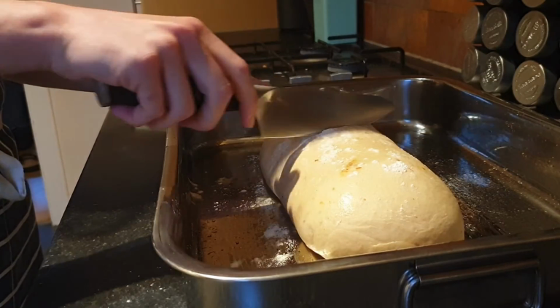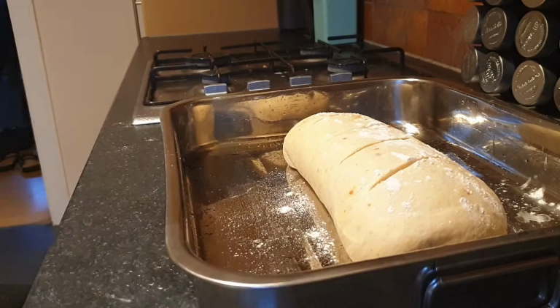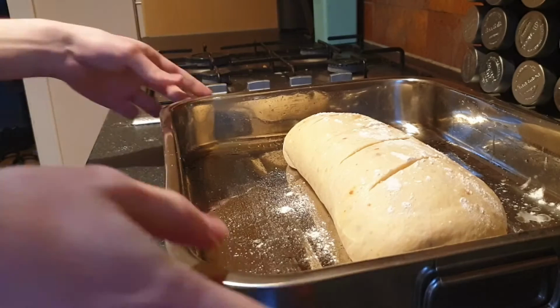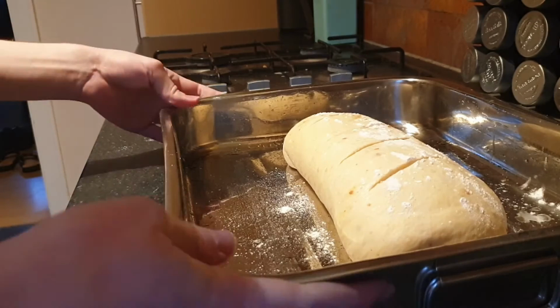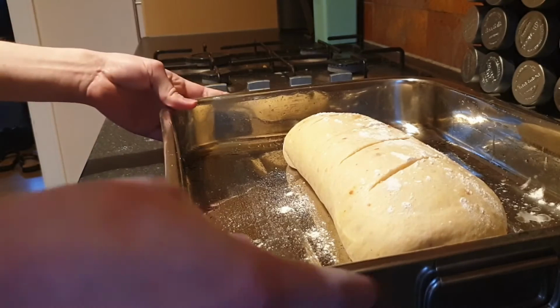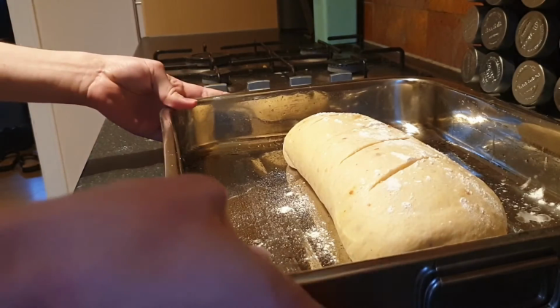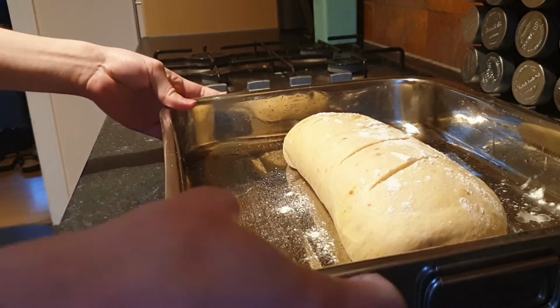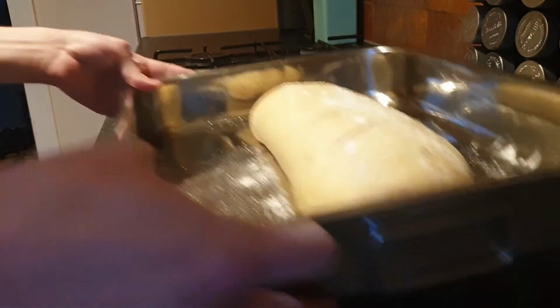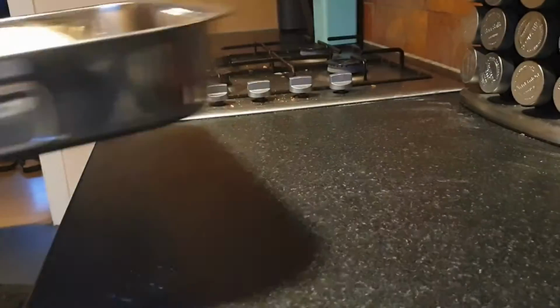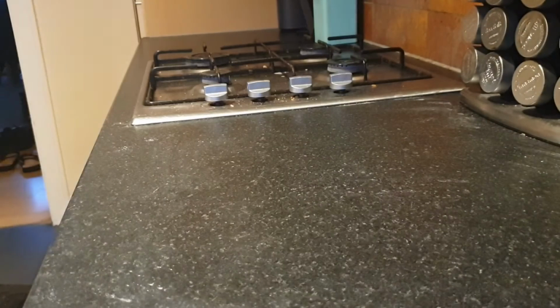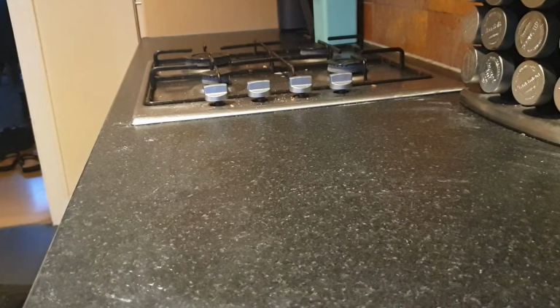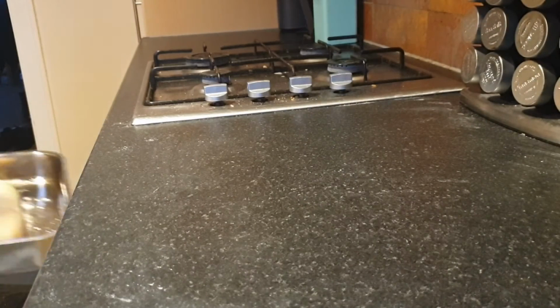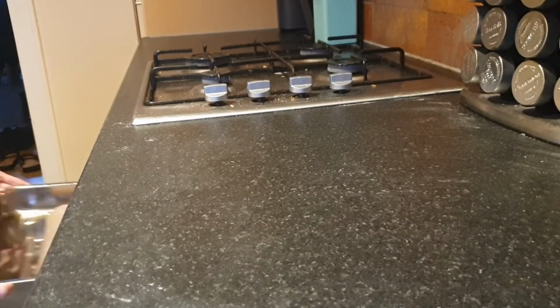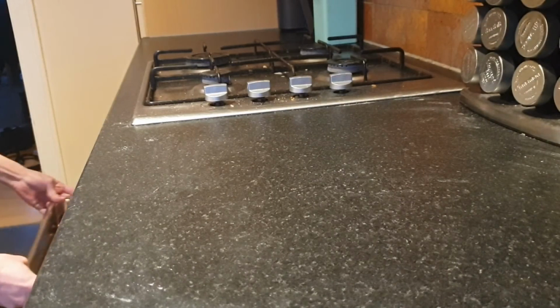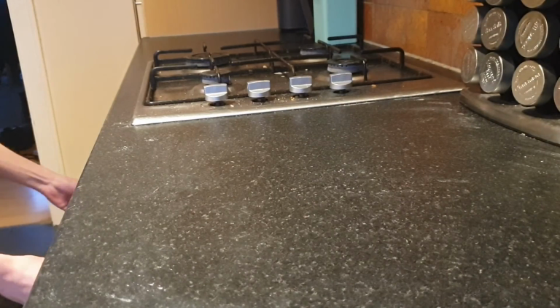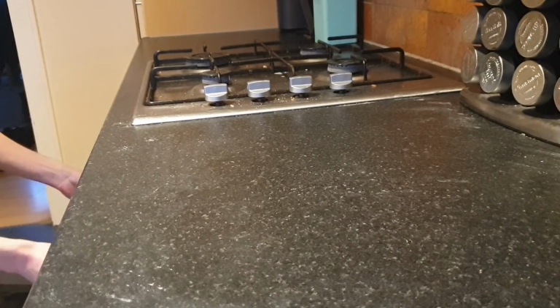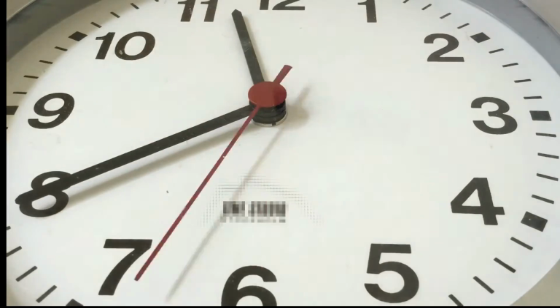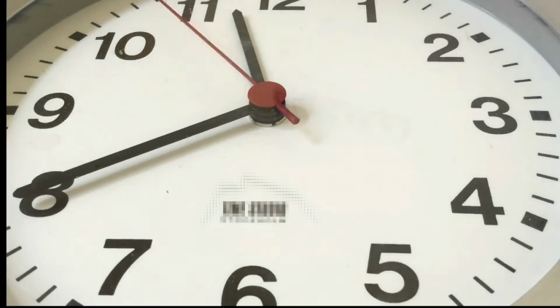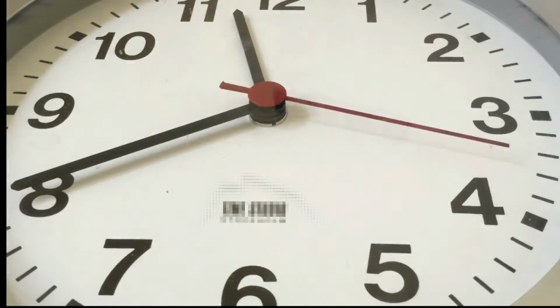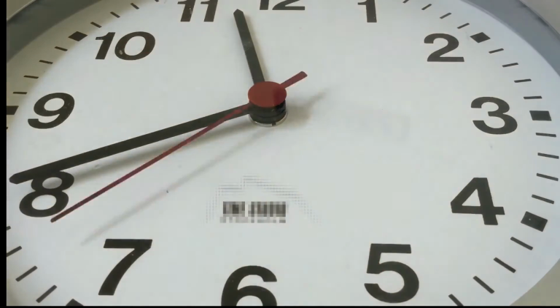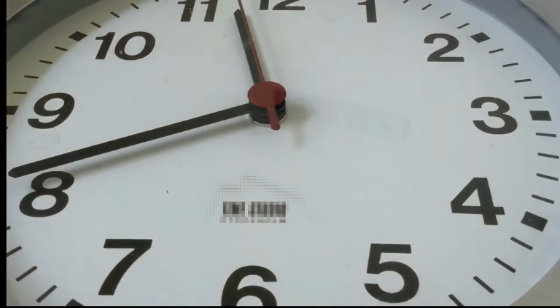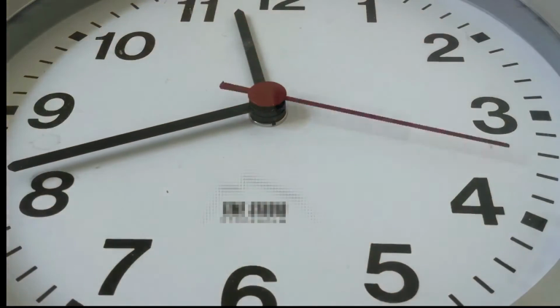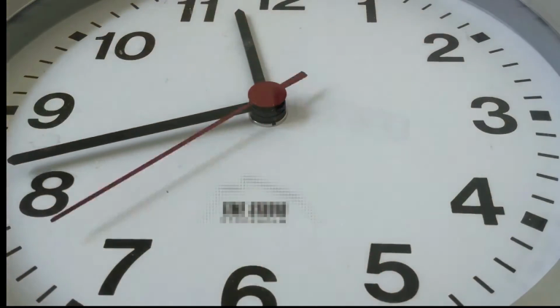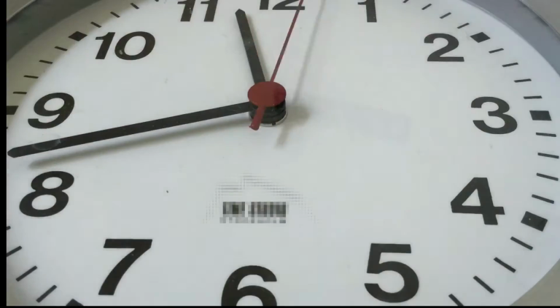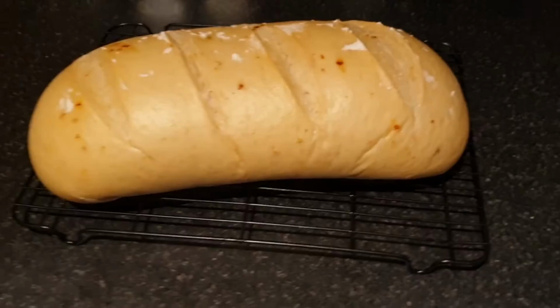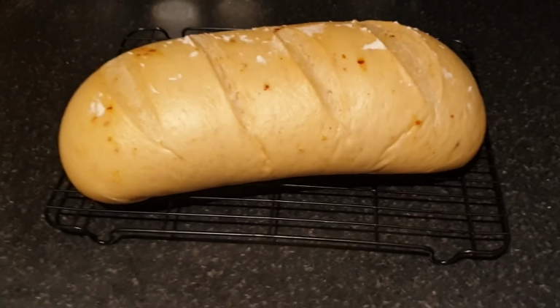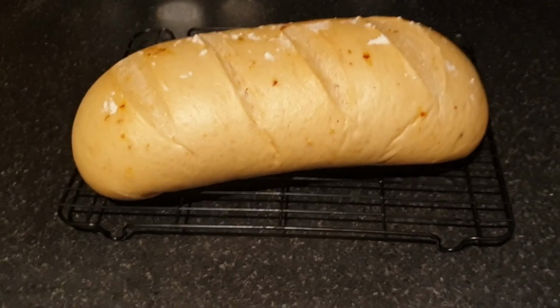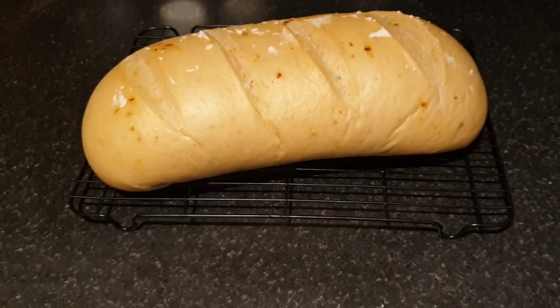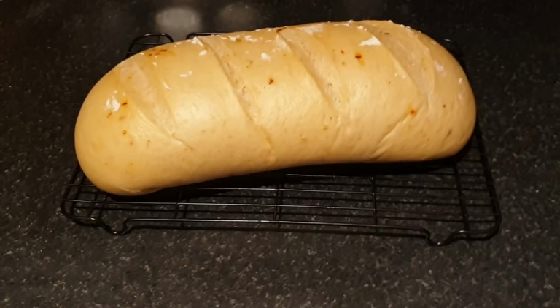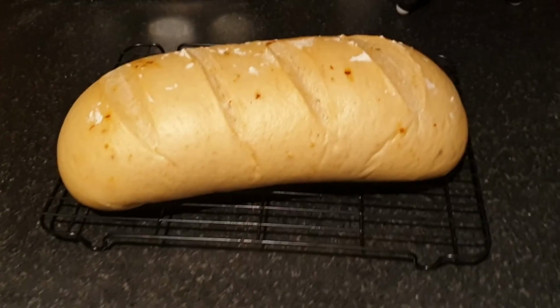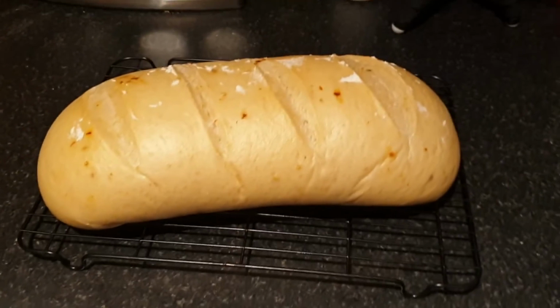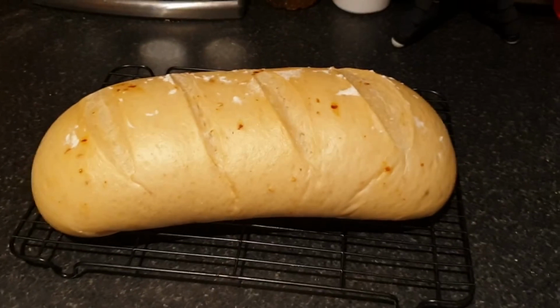After that, turn it up to 240 degrees C for 15 minutes. After about 40 minutes total, it should be ready.